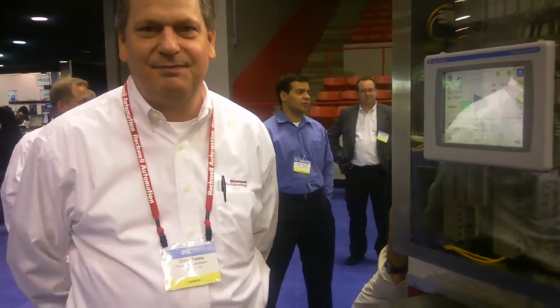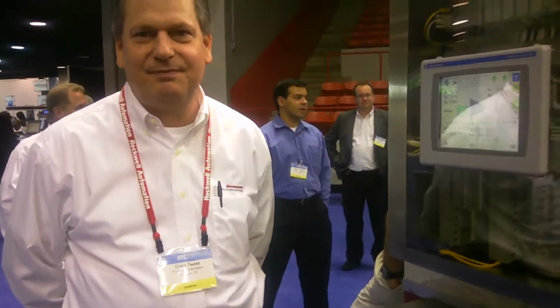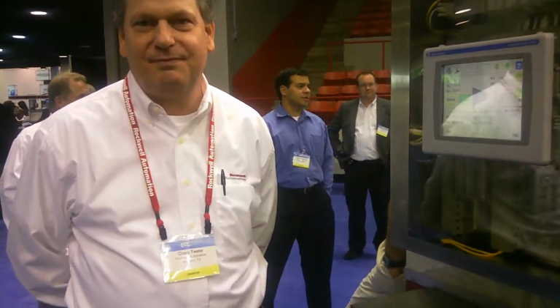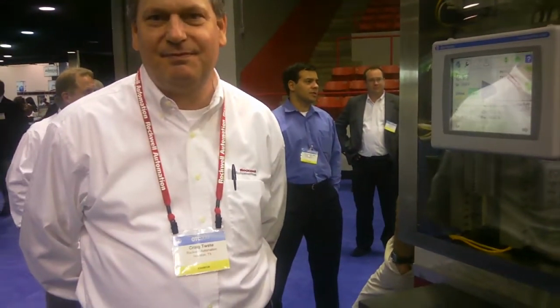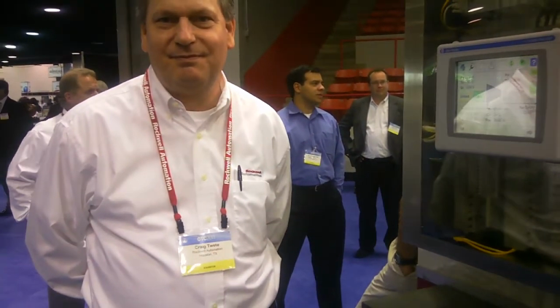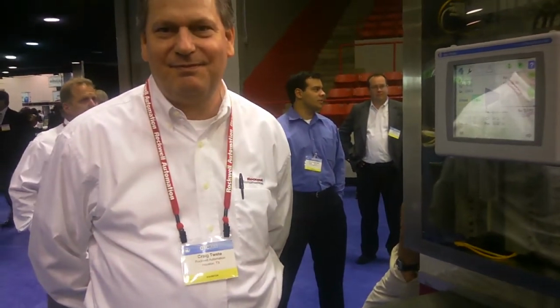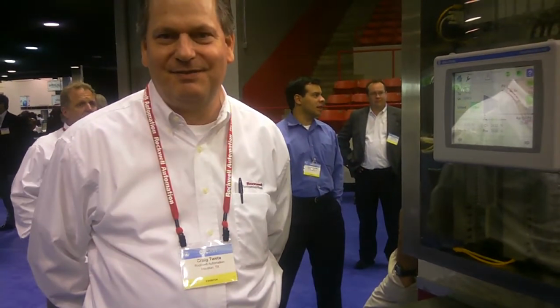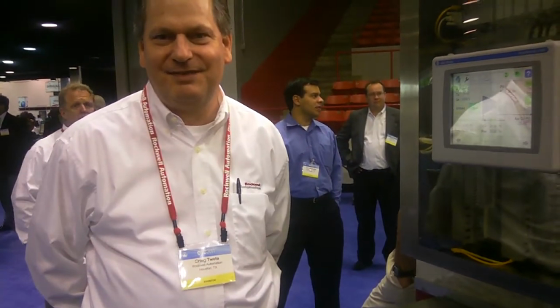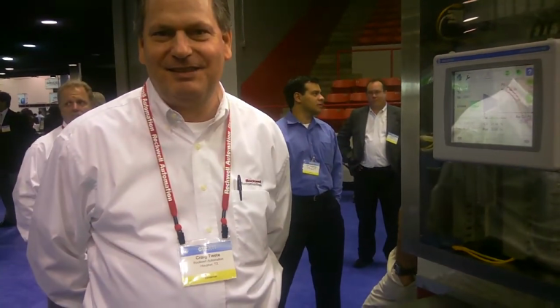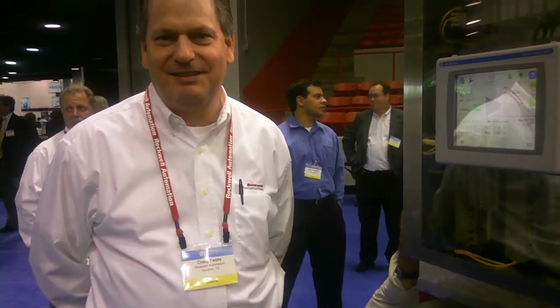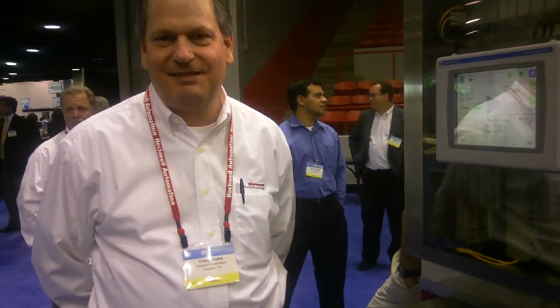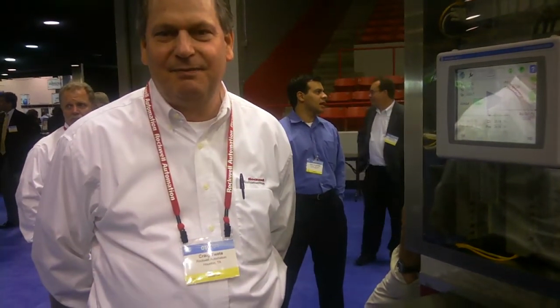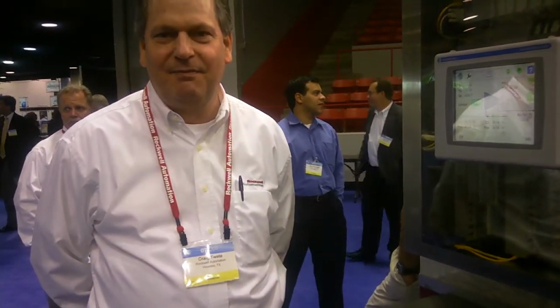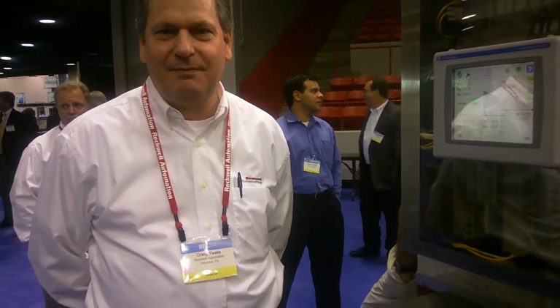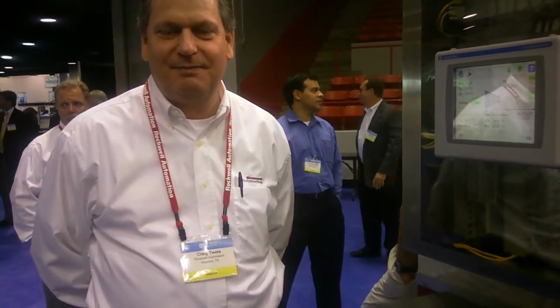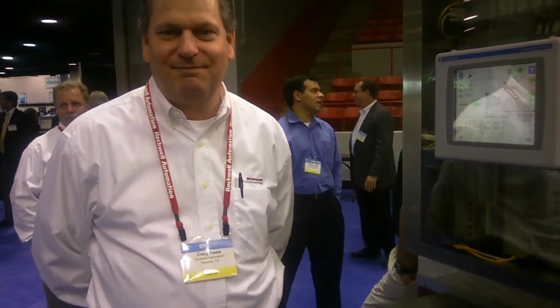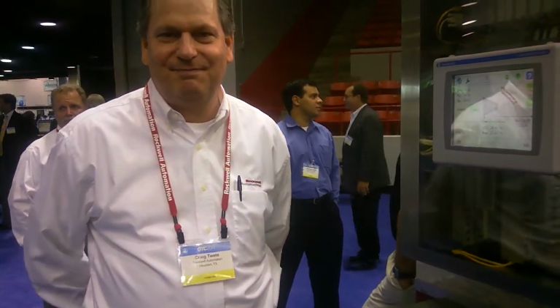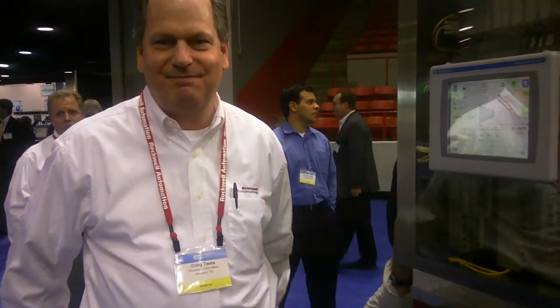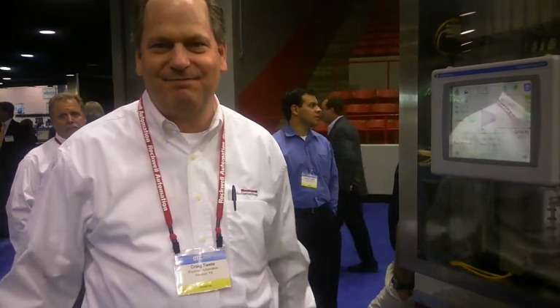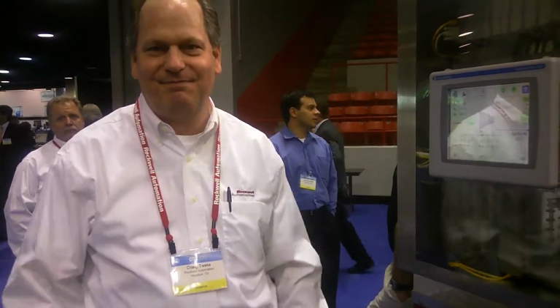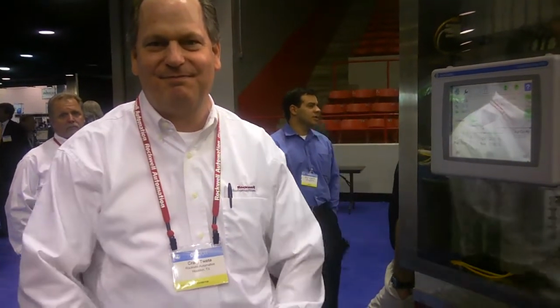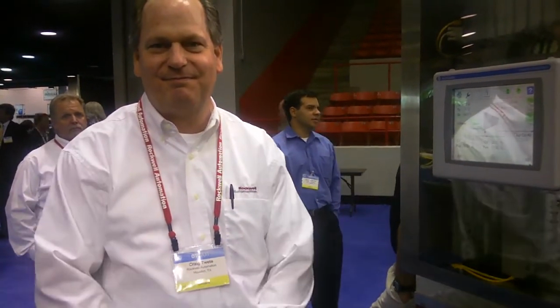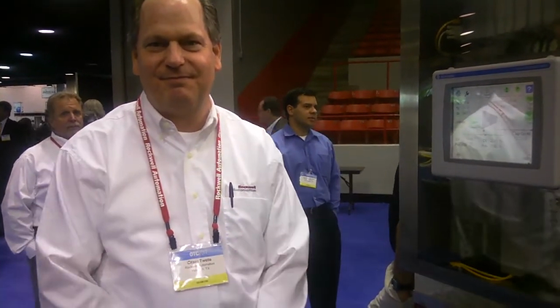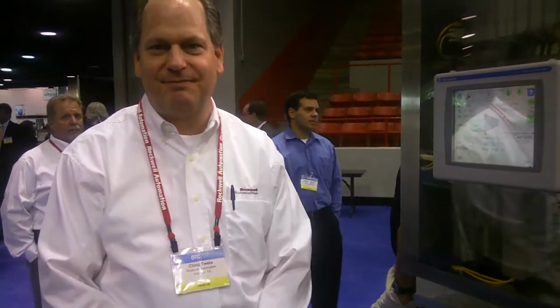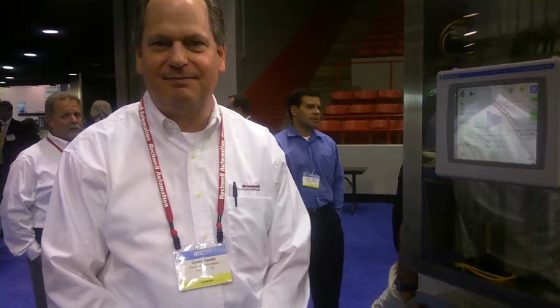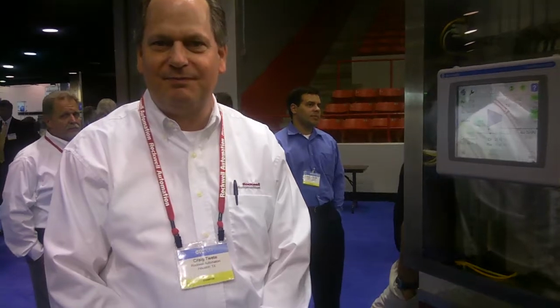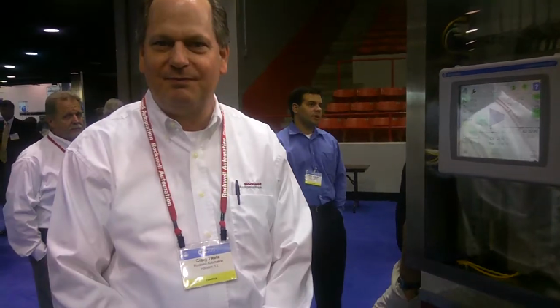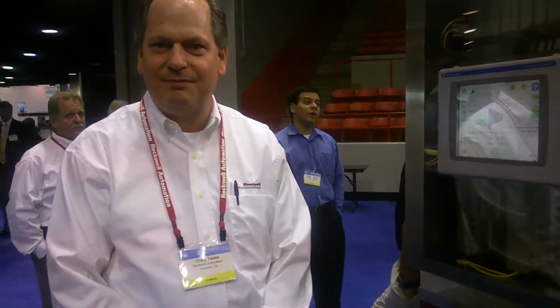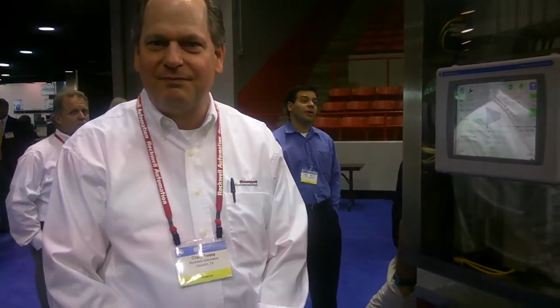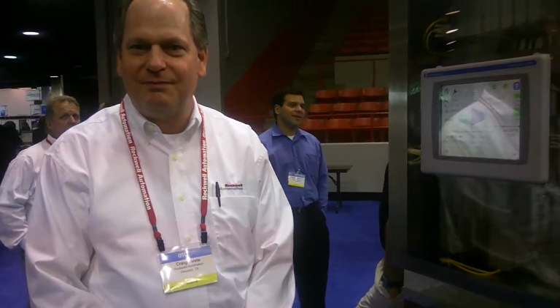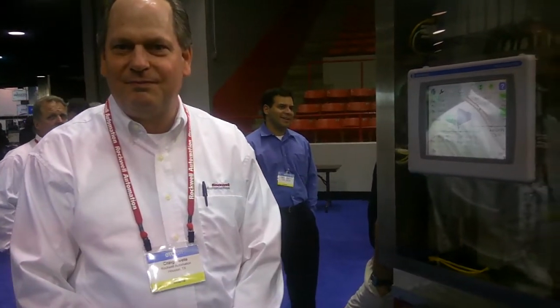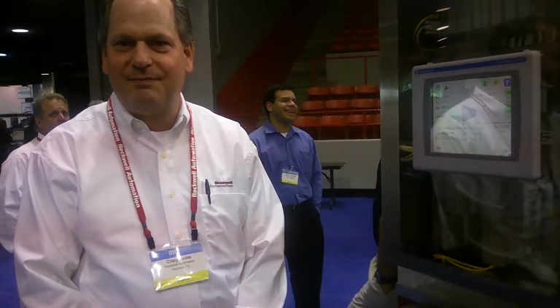Hi, we're here at OTC with Craig Tweet from Rockwell Automation and he's going to tell us about the Turbo Machinery Control.